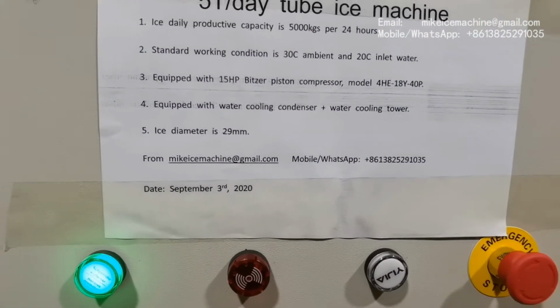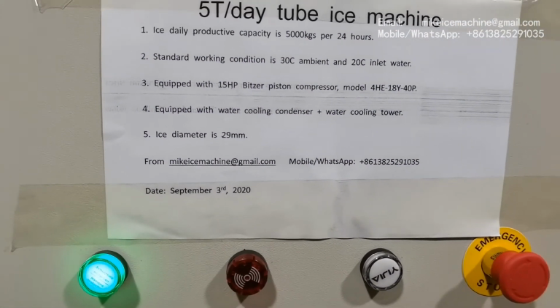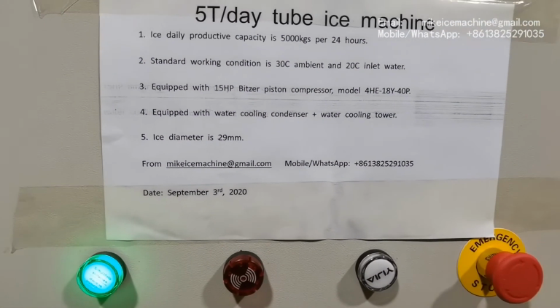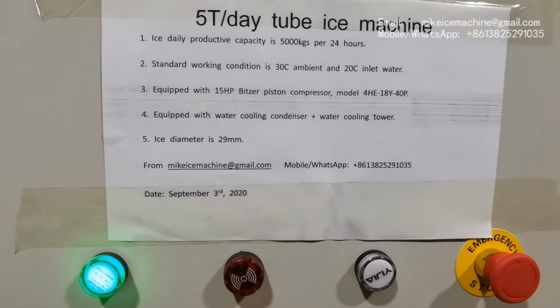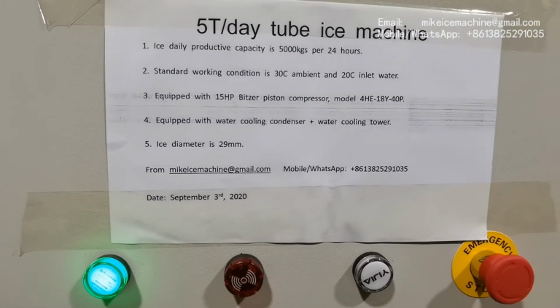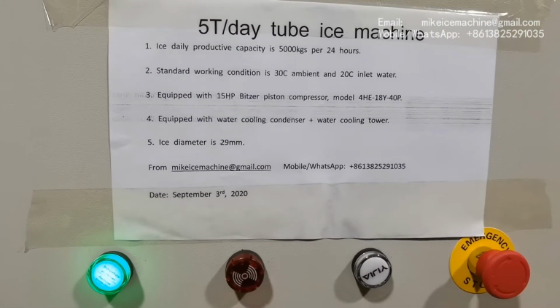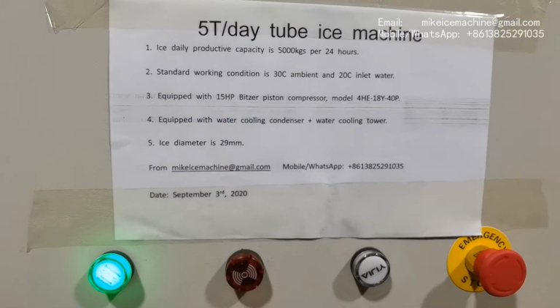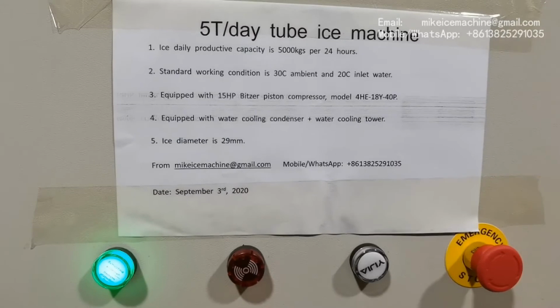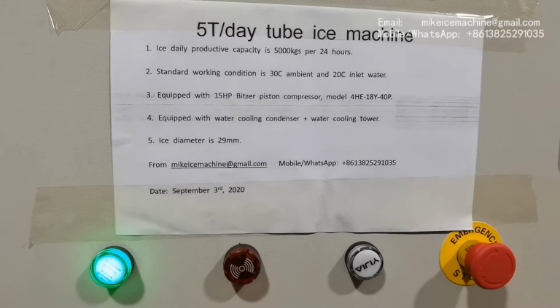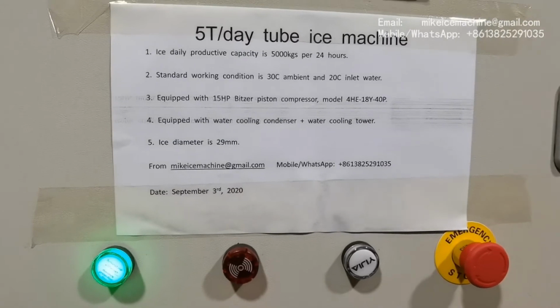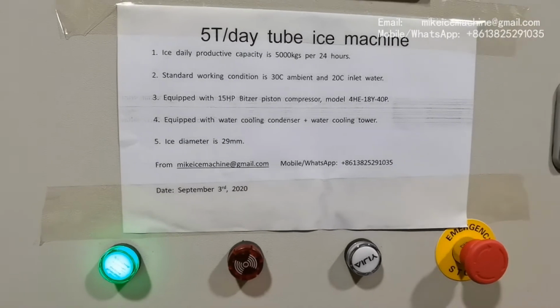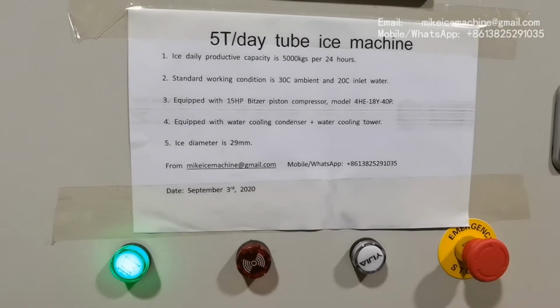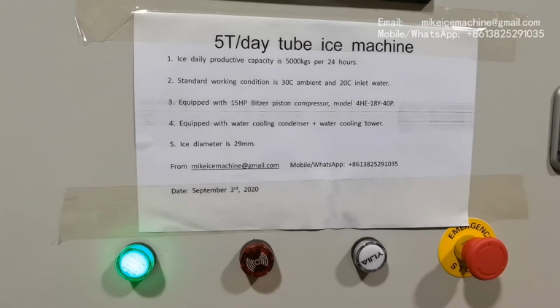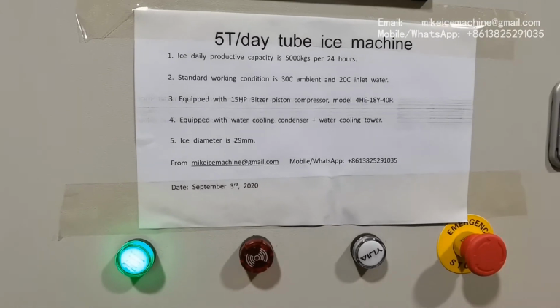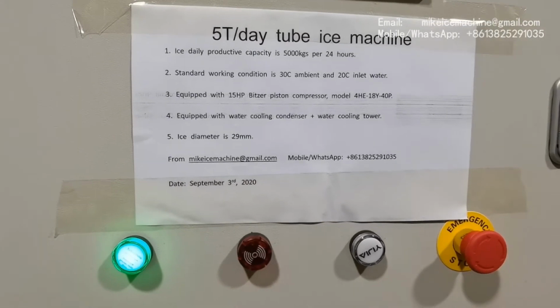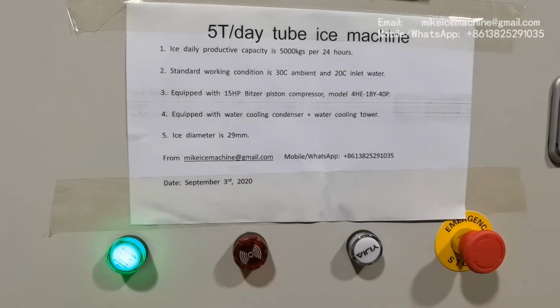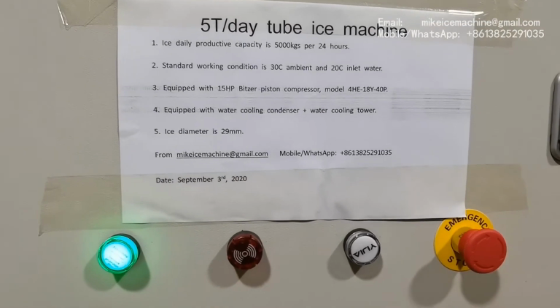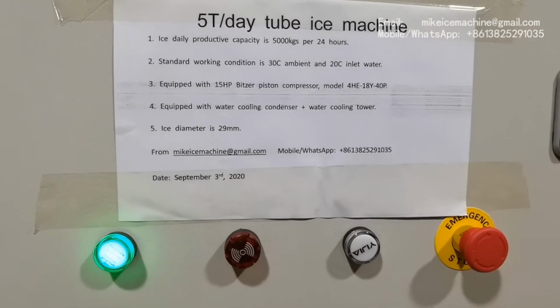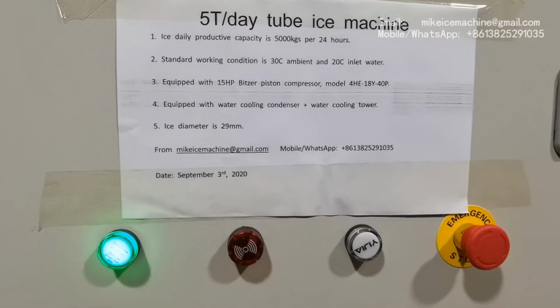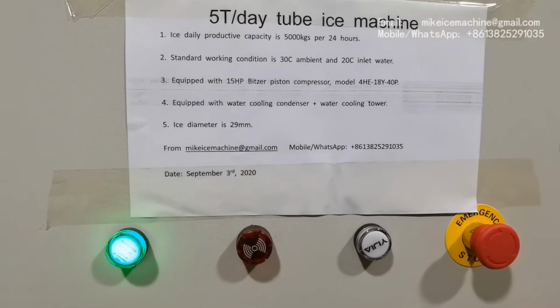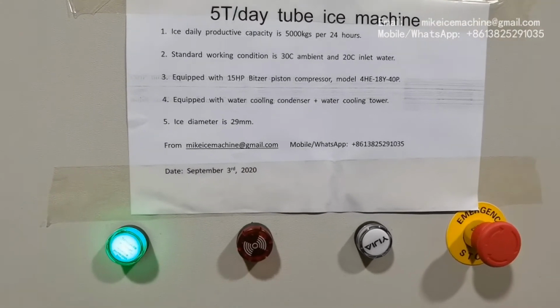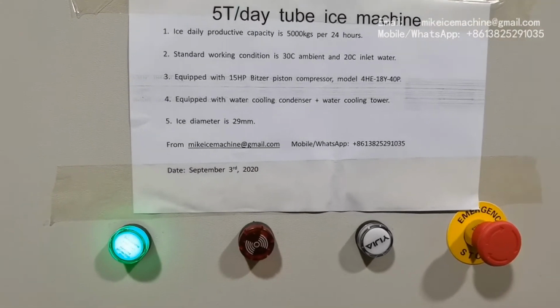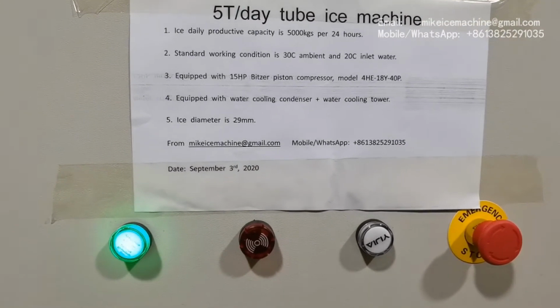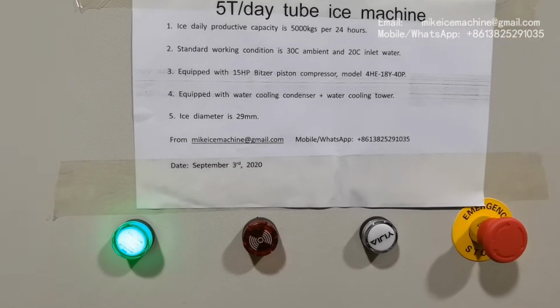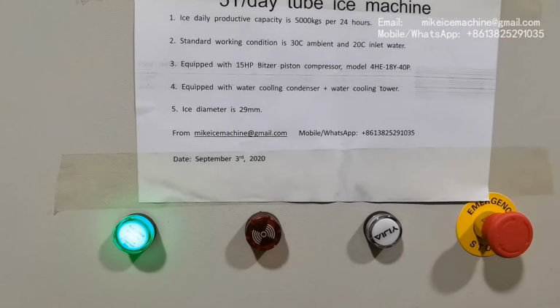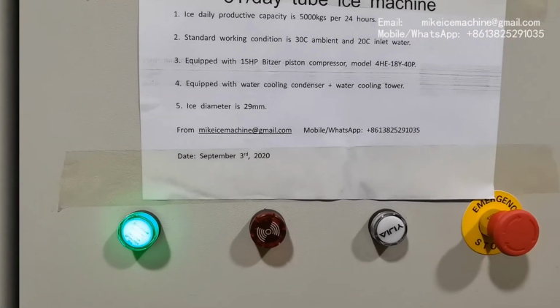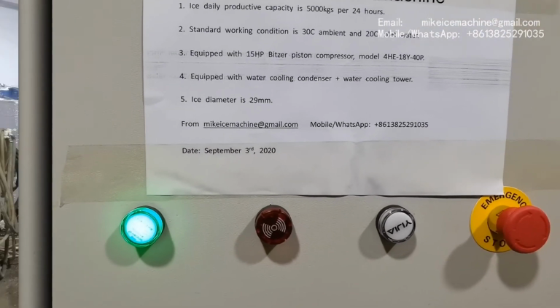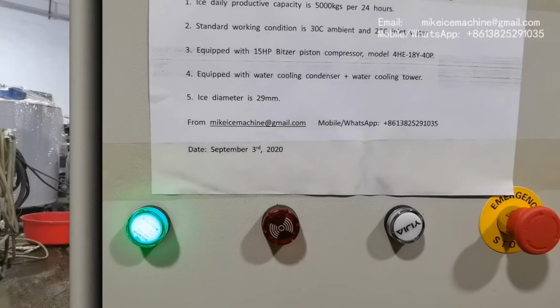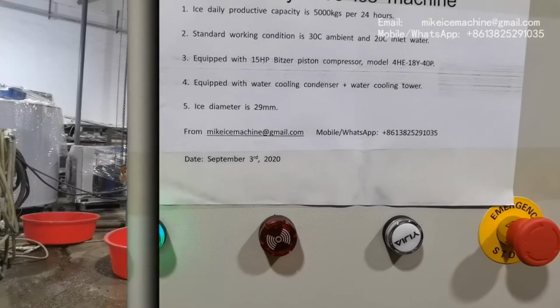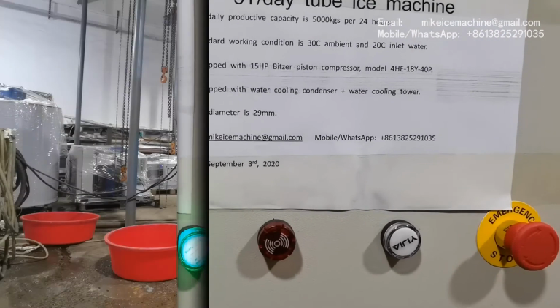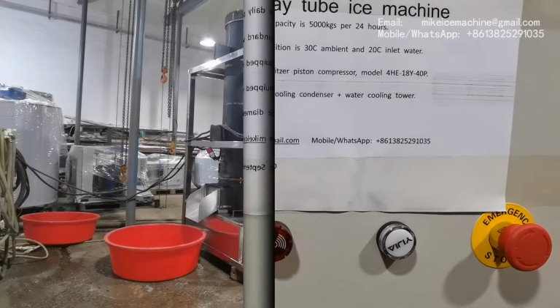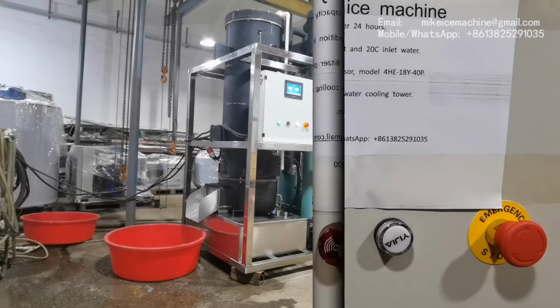Later we will see the ice come out from the machine. The ice diameter is 29 millimeters.